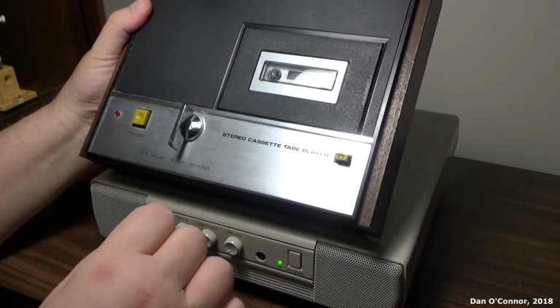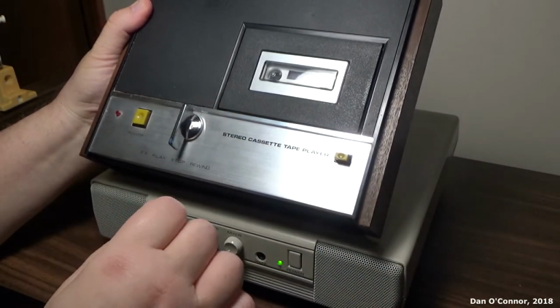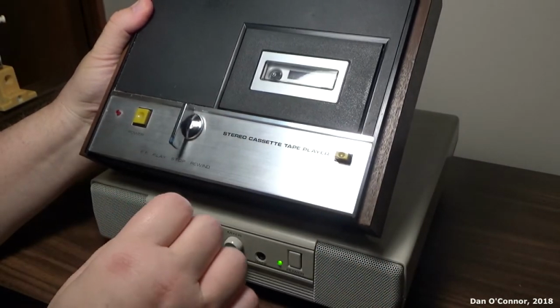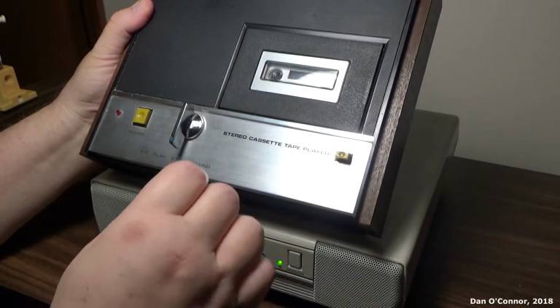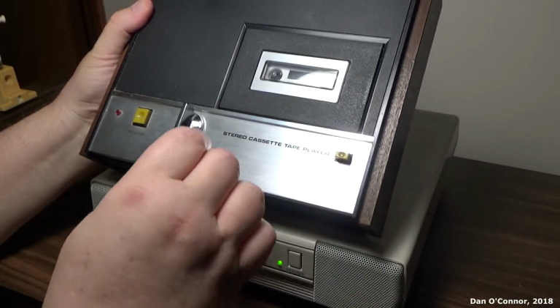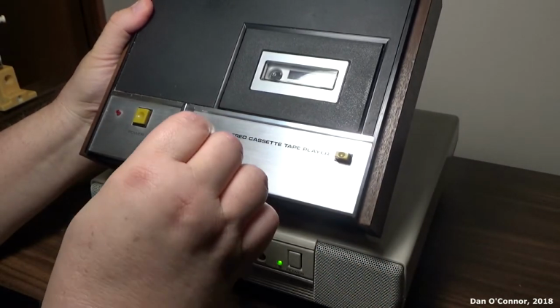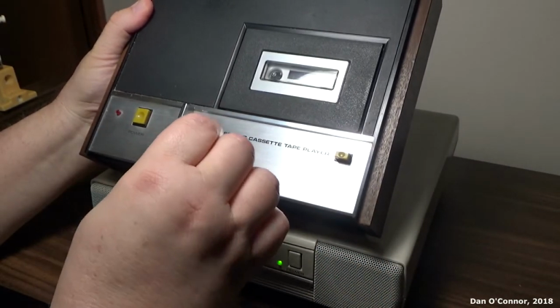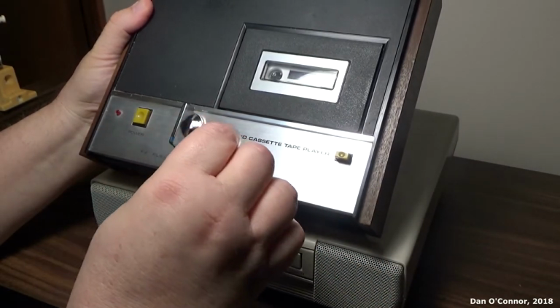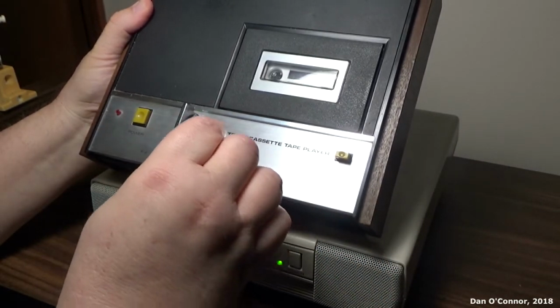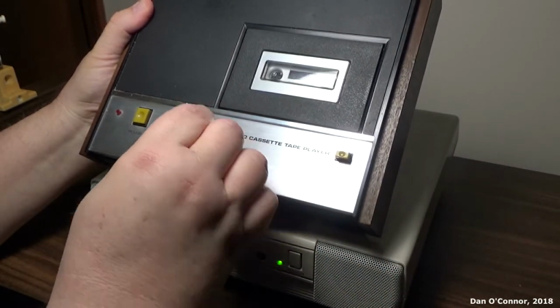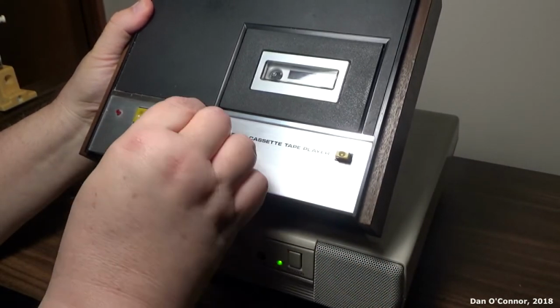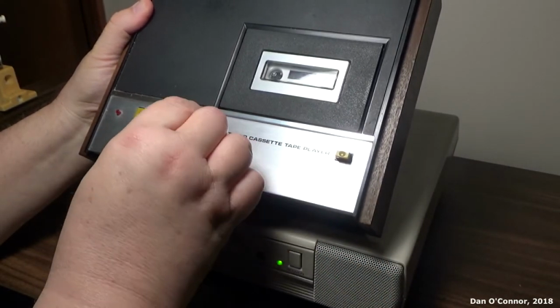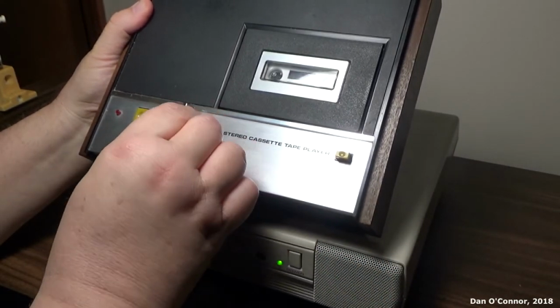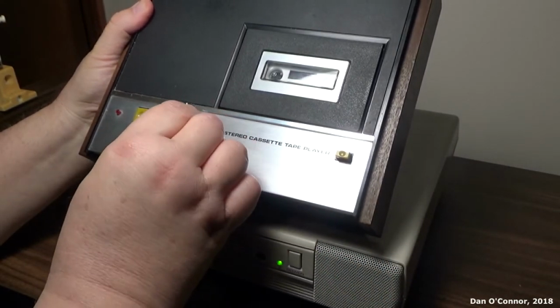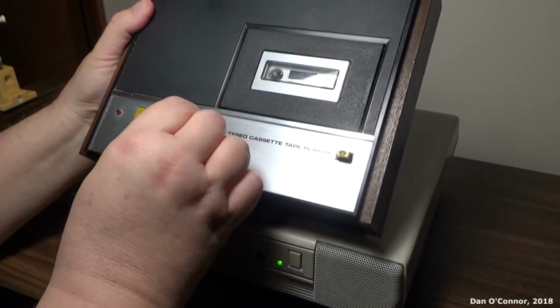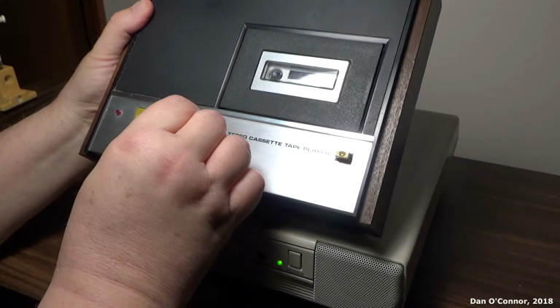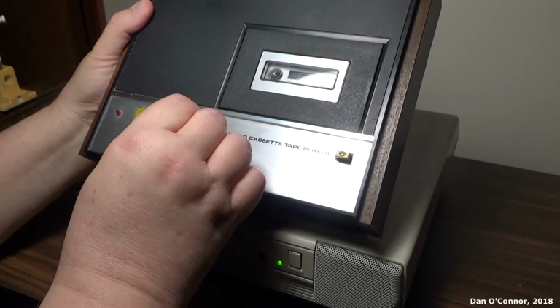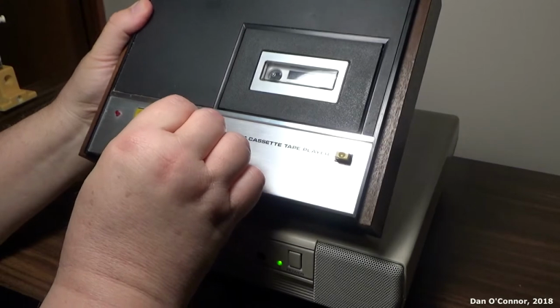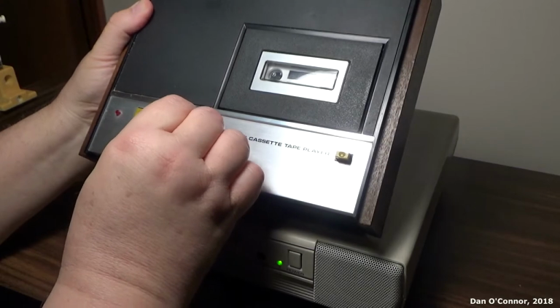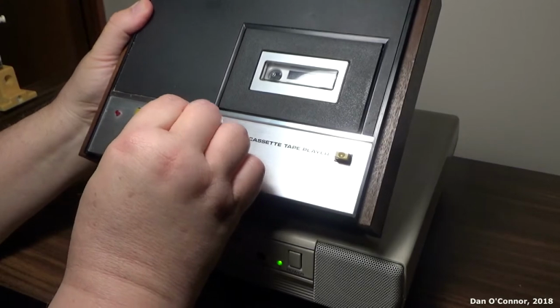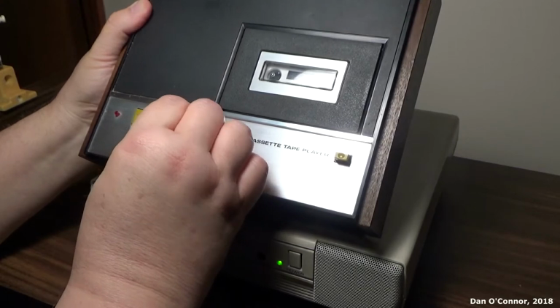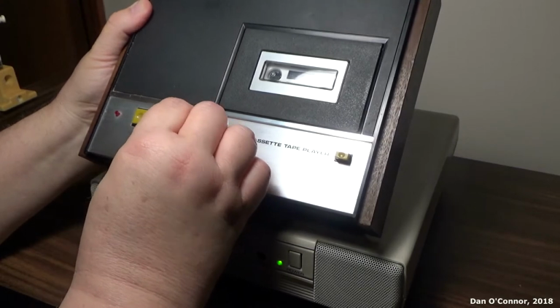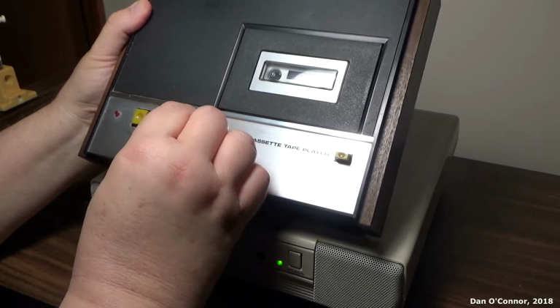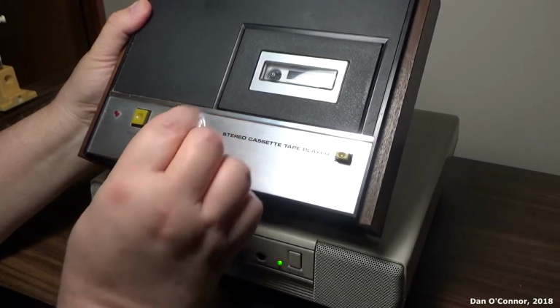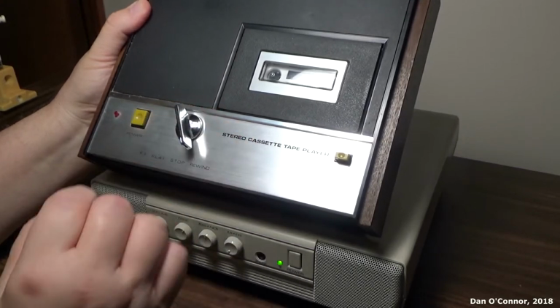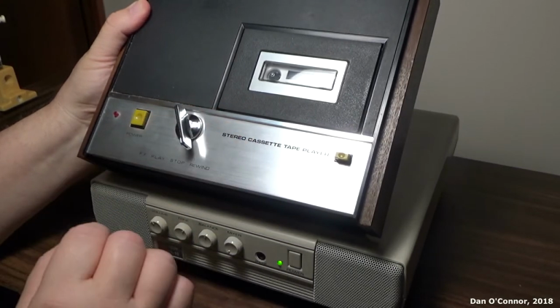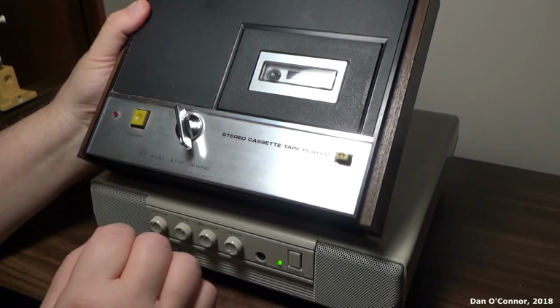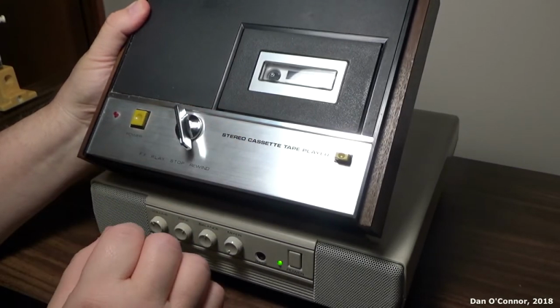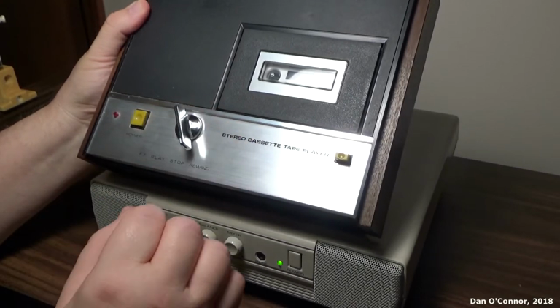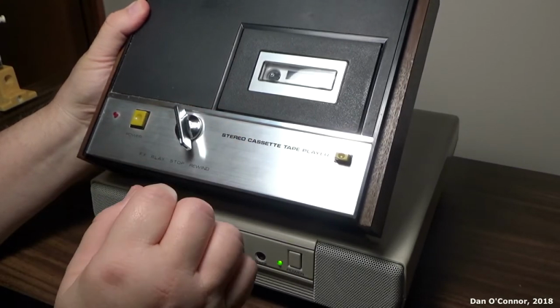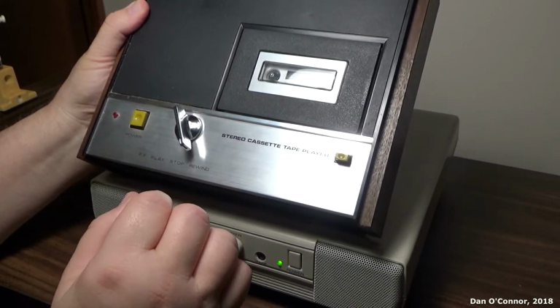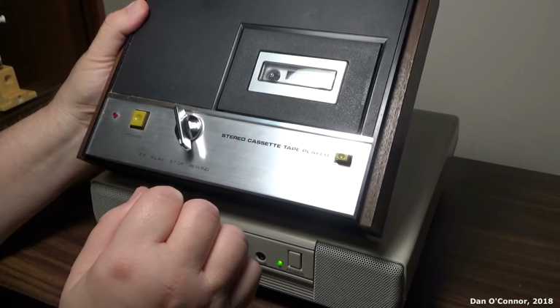Stop. Rewind's a little funky — sometimes I have to coax it. Not this time.